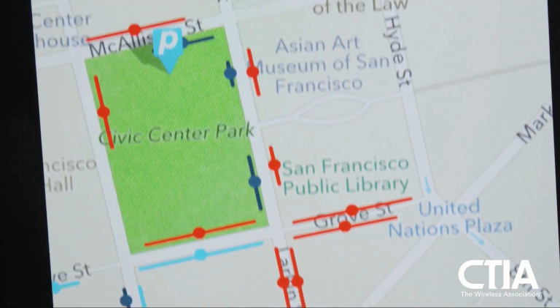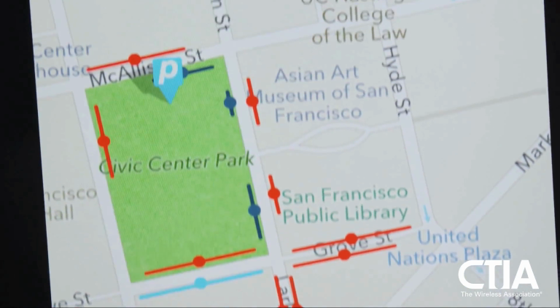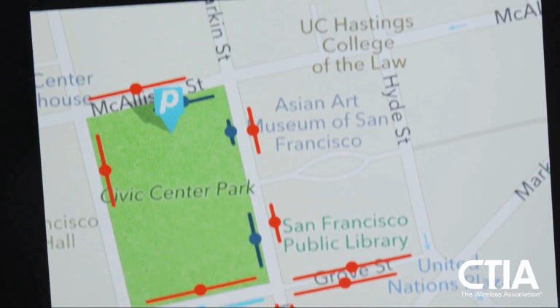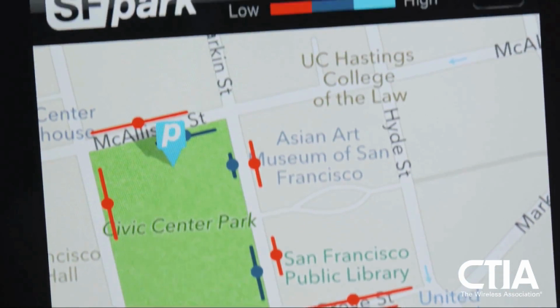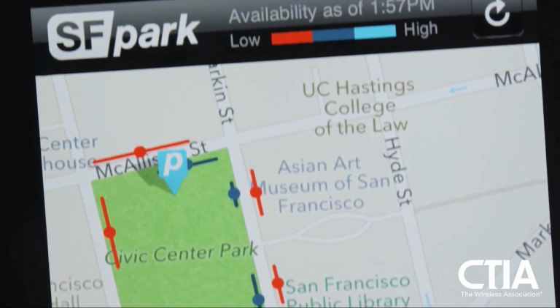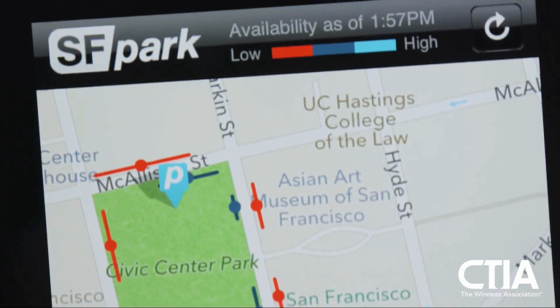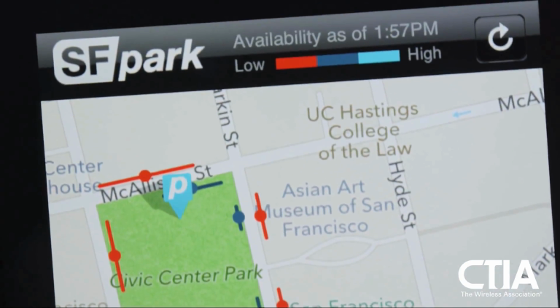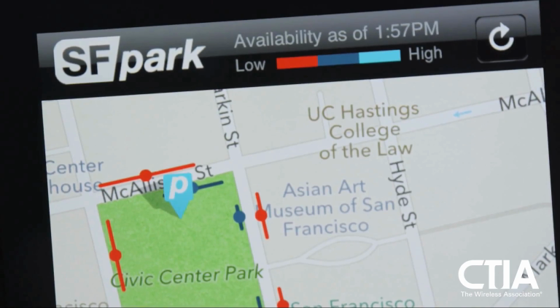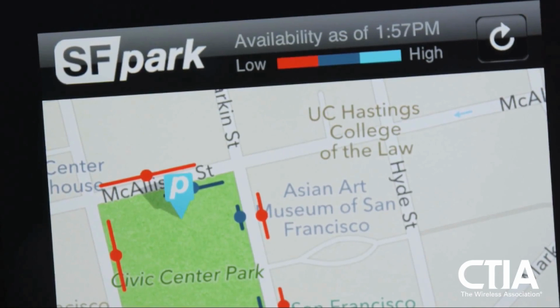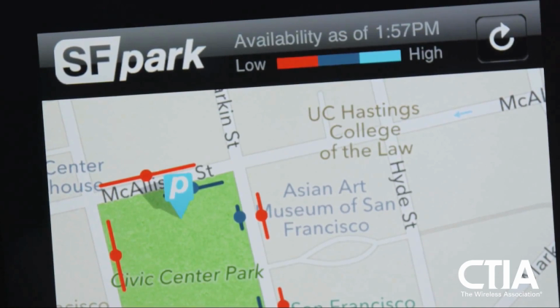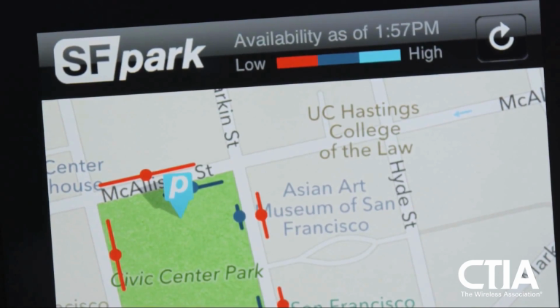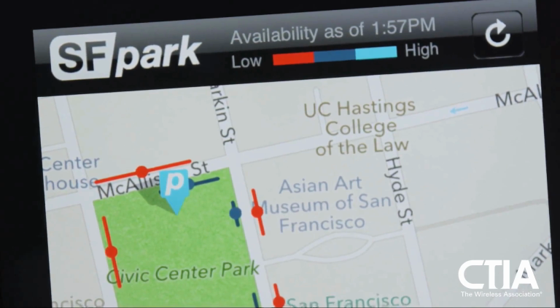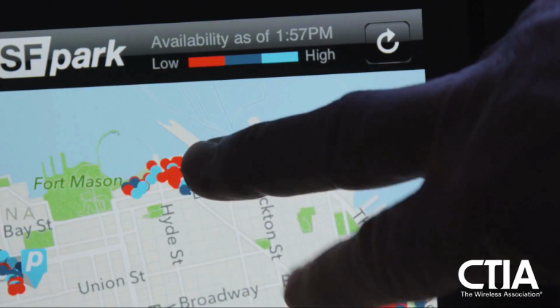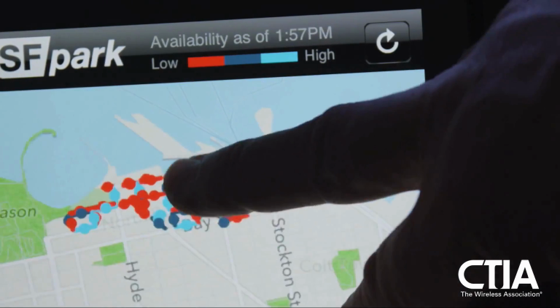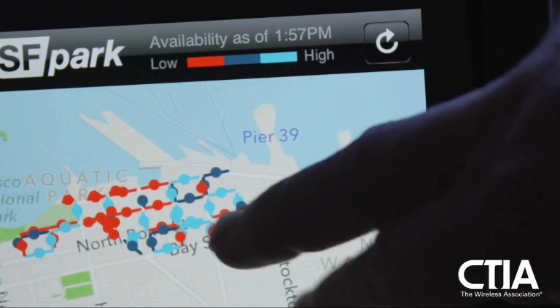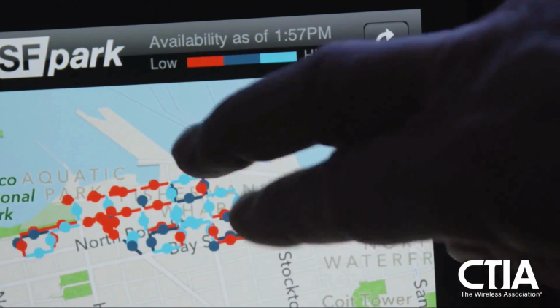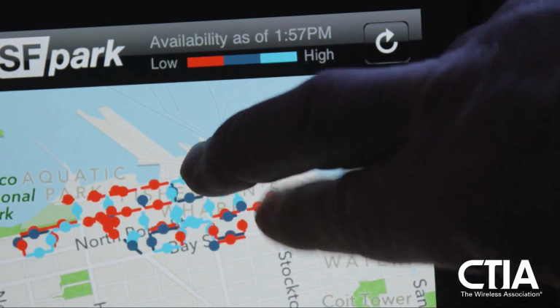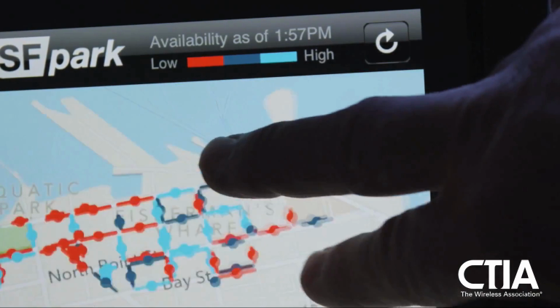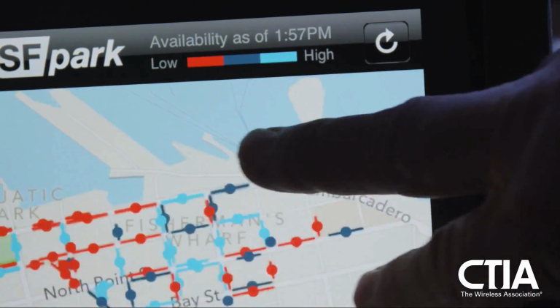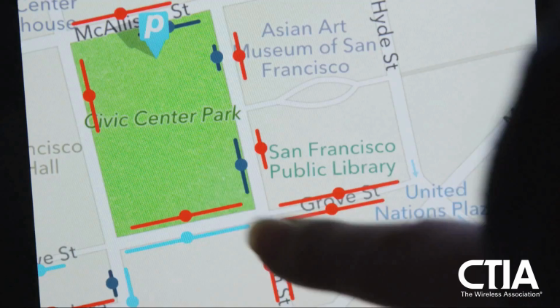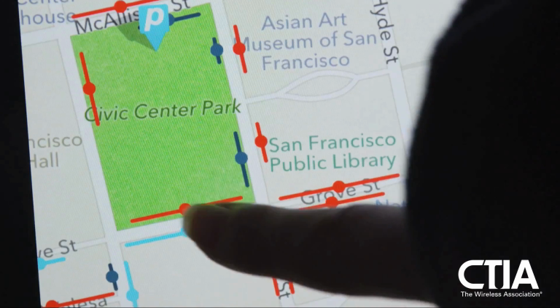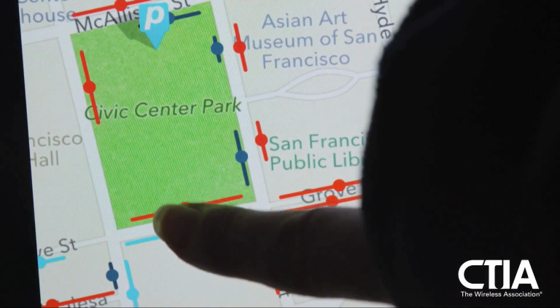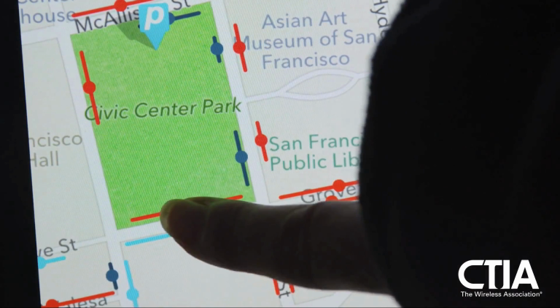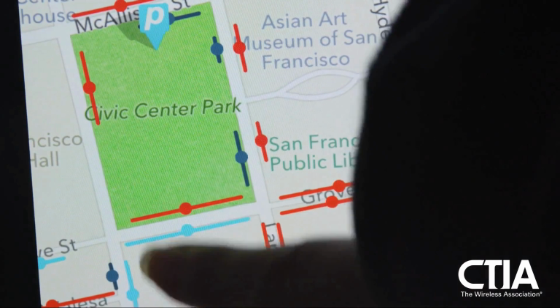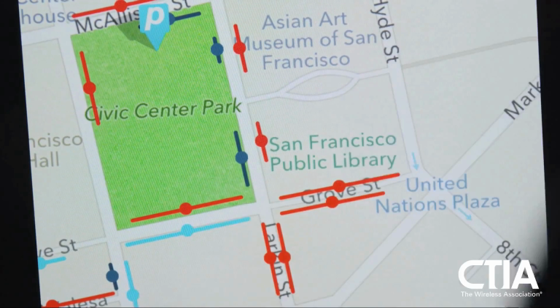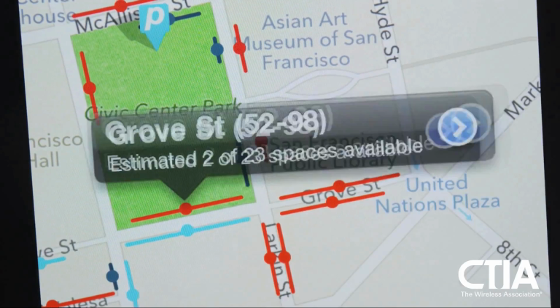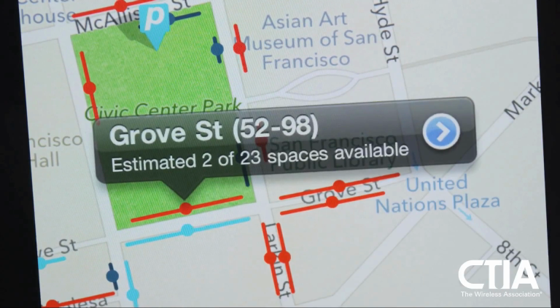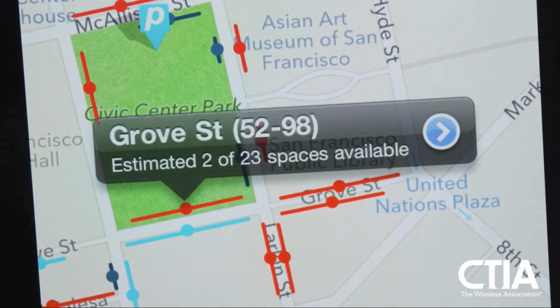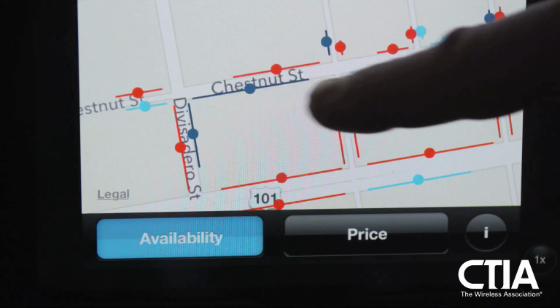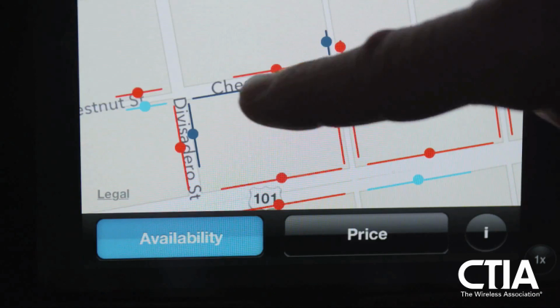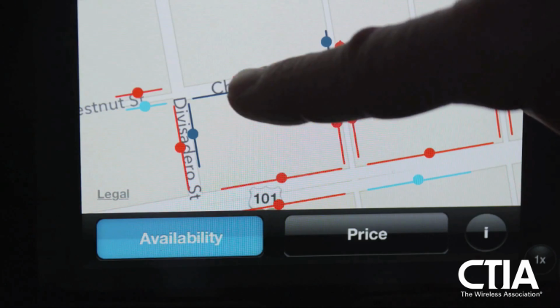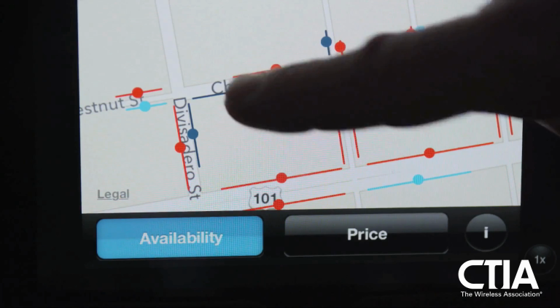Enter SF Park, the city's website and mobile app, bringing real-time parking information to drivers through wireless.